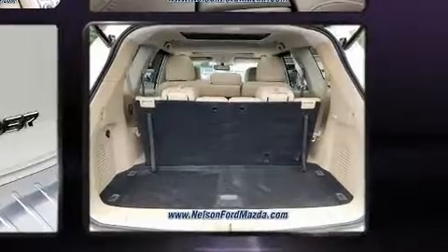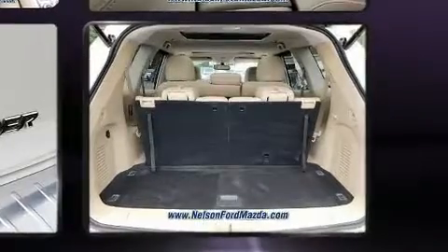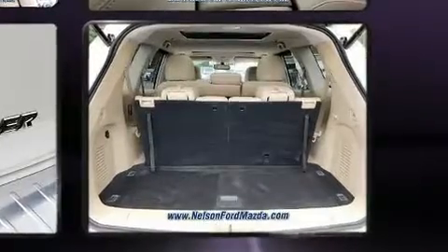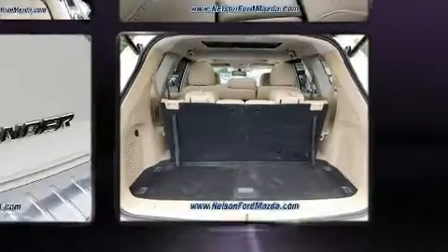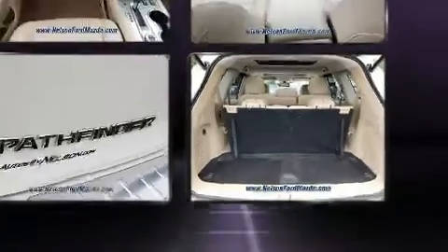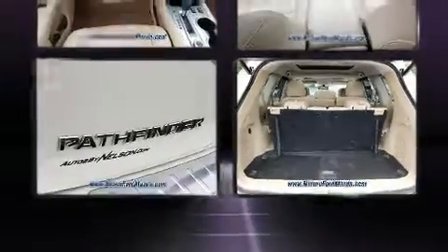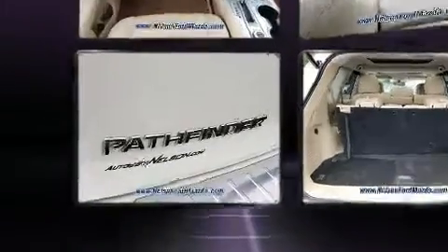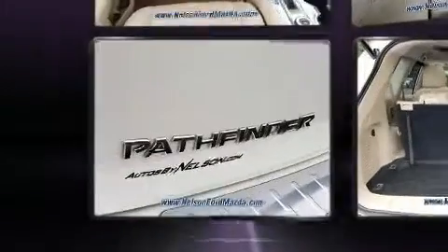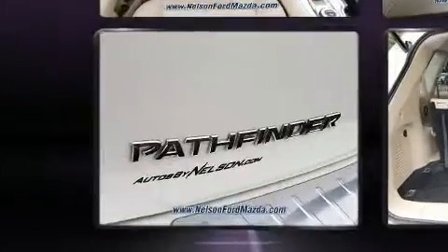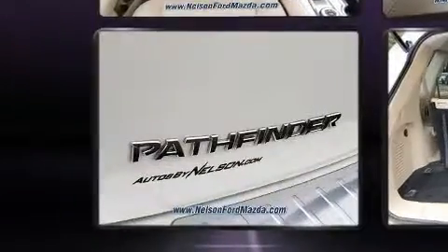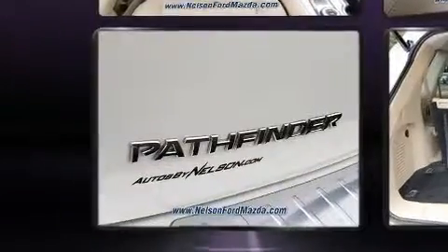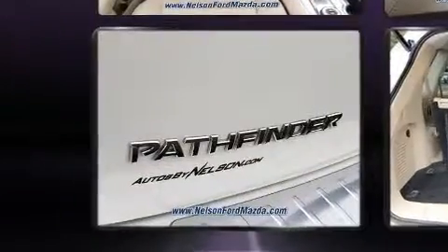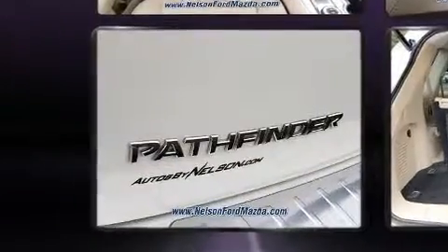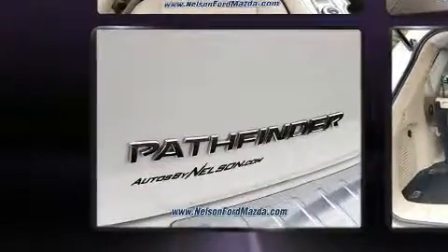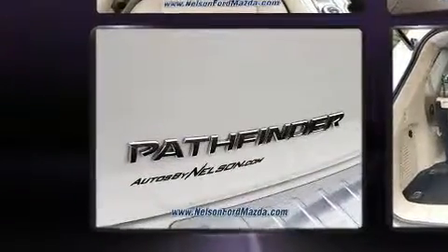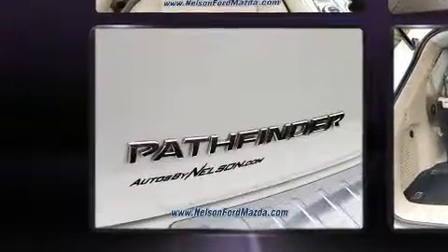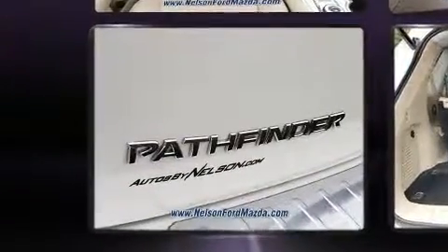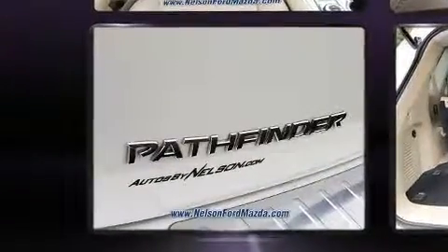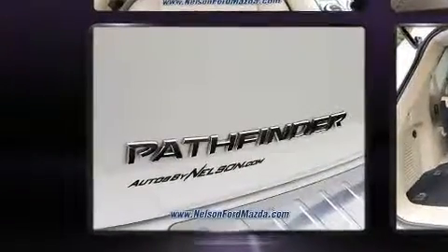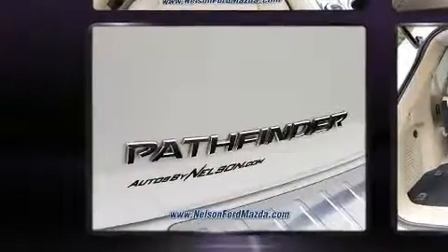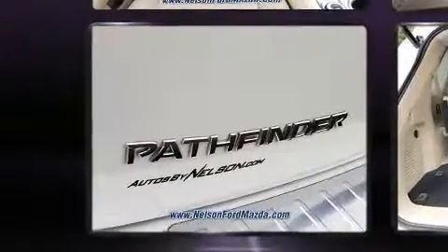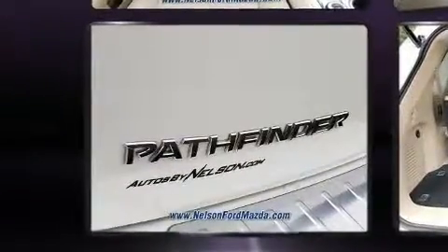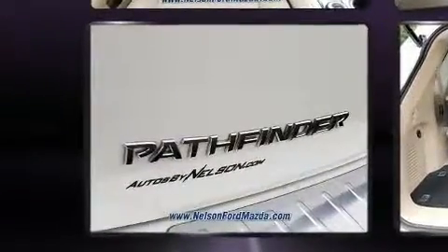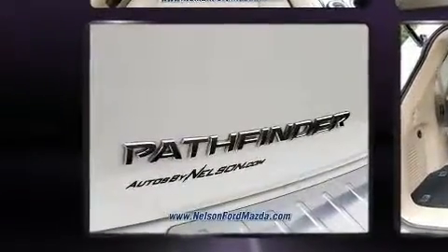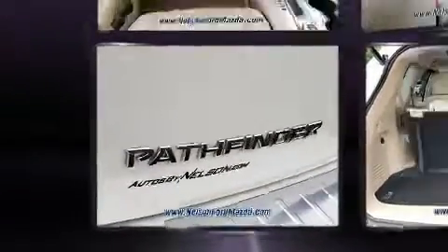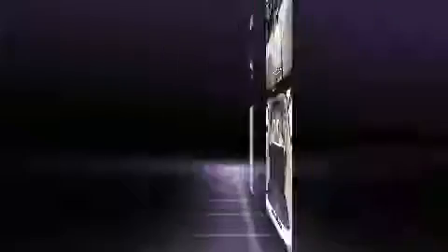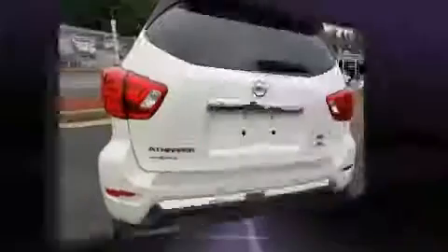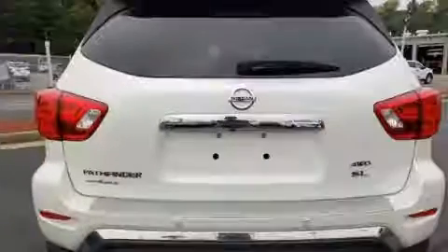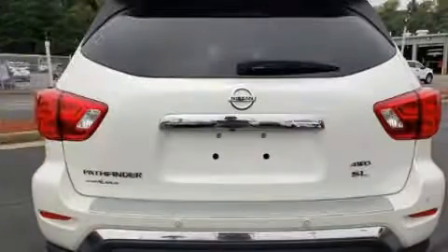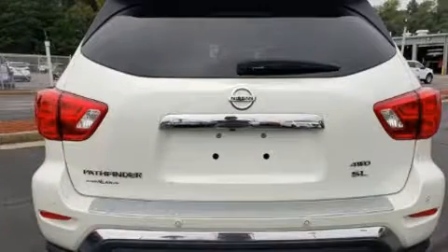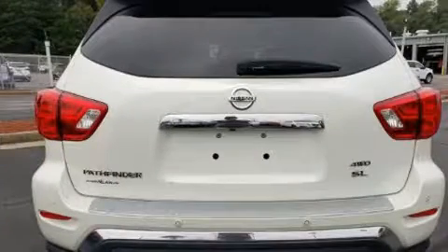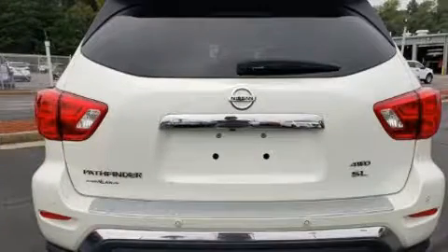A blind spot monitoring system, turn signal indicator mirrors, and cruise control.